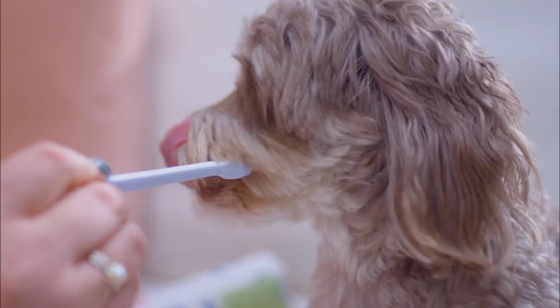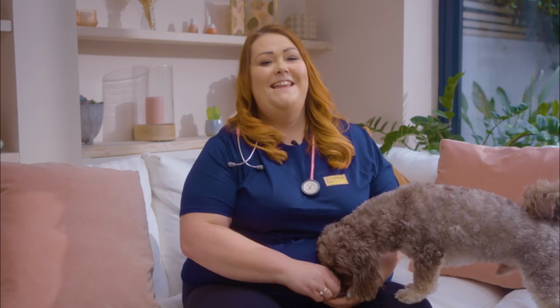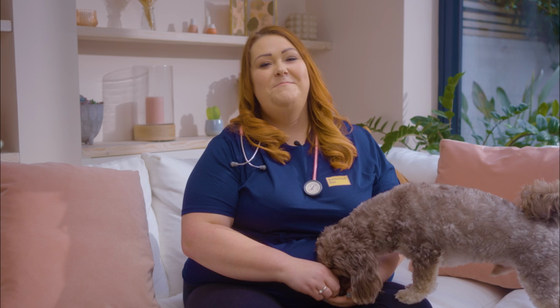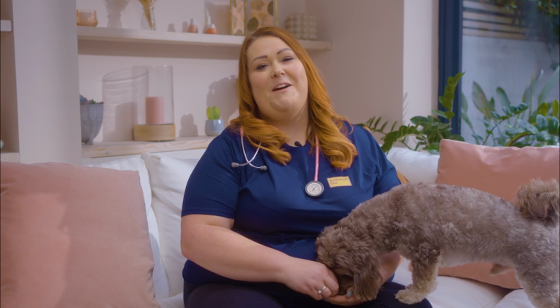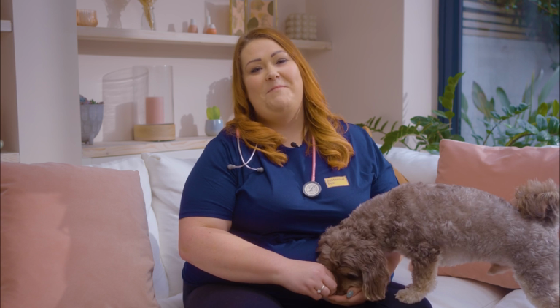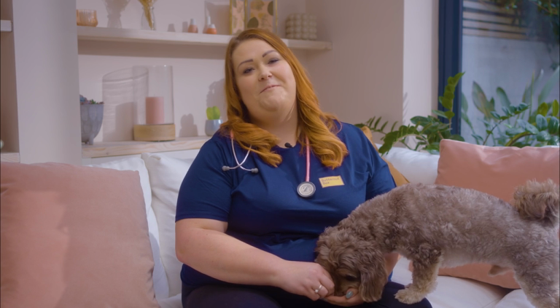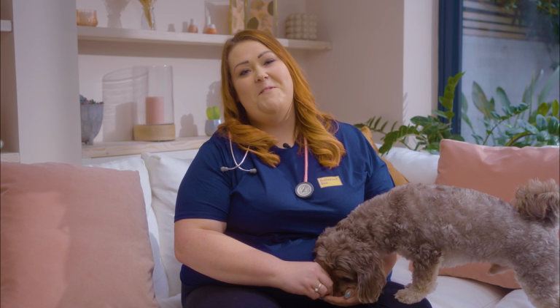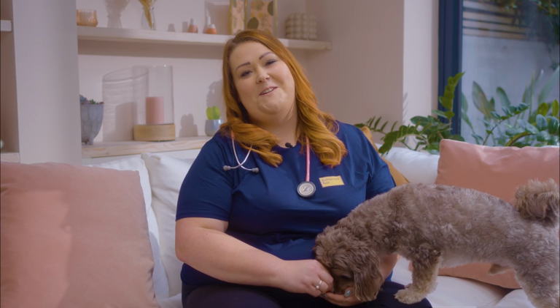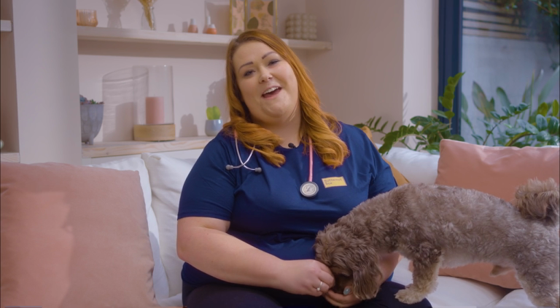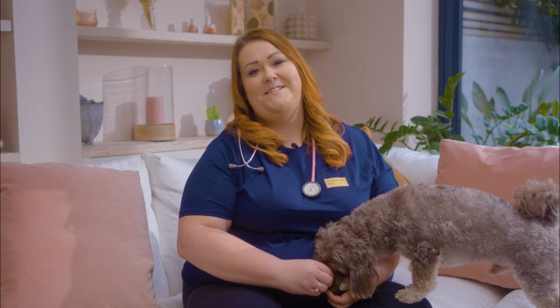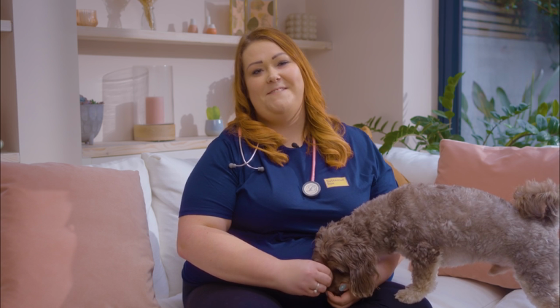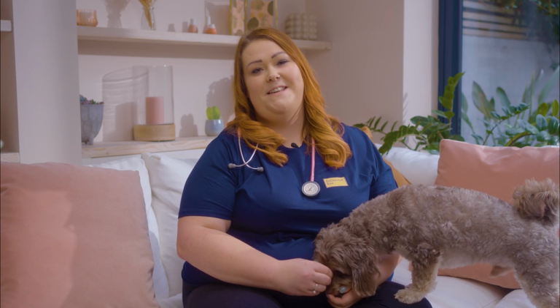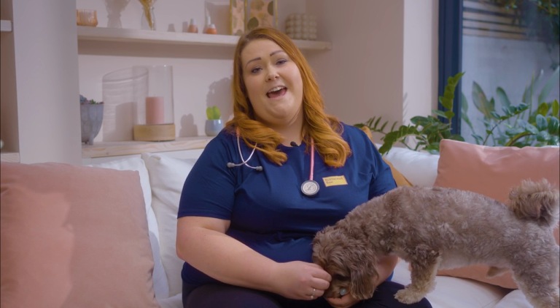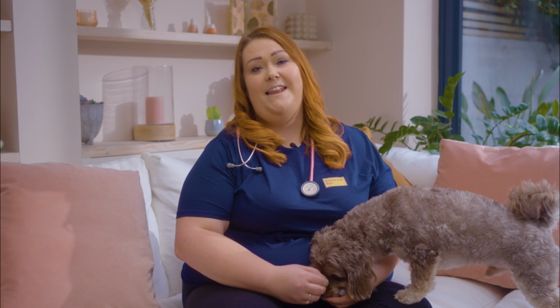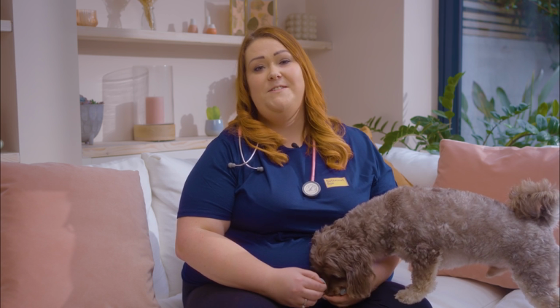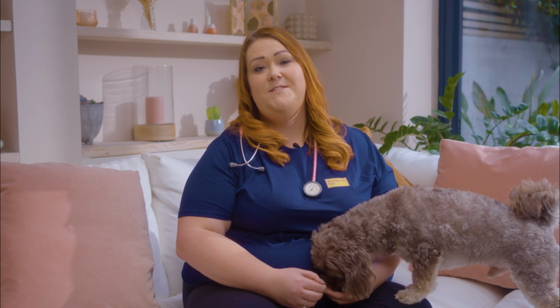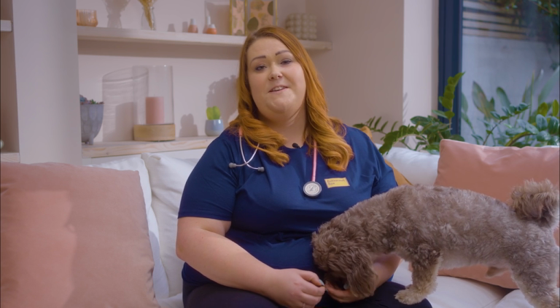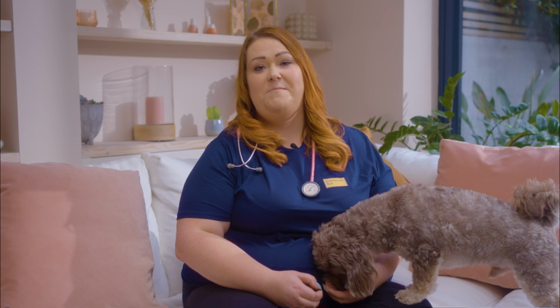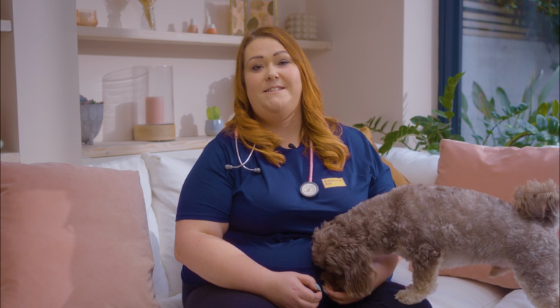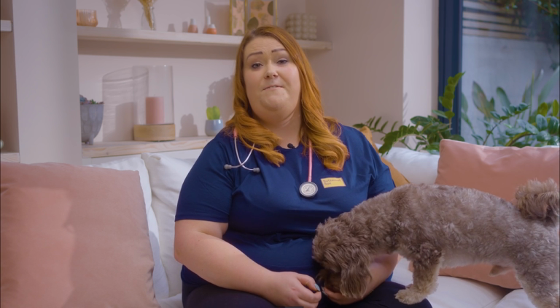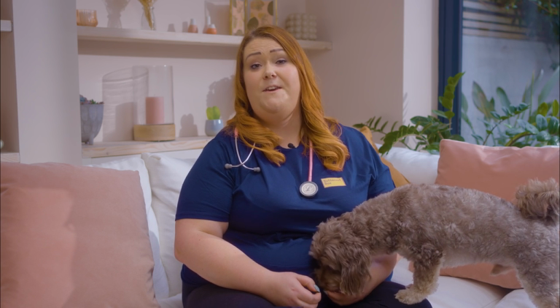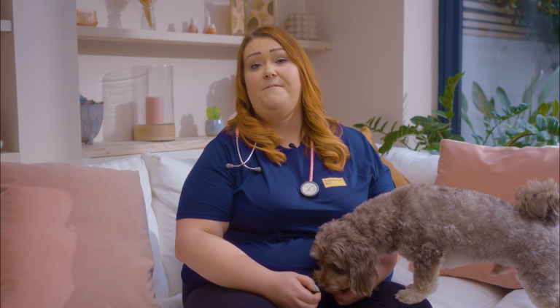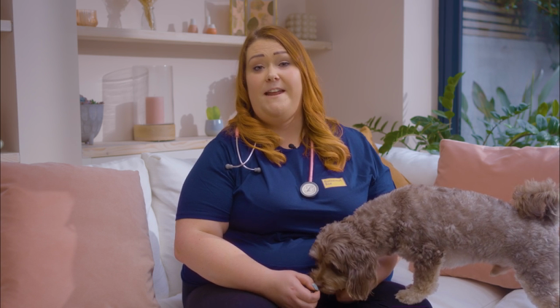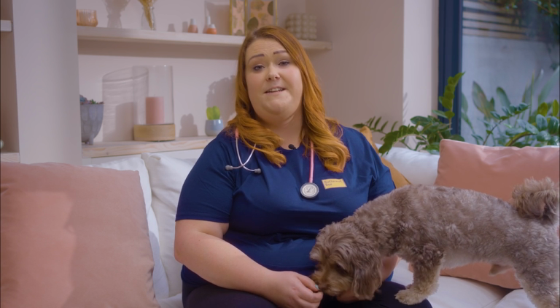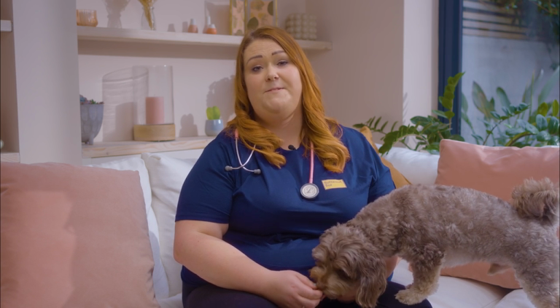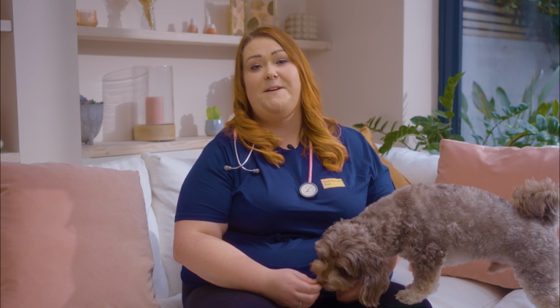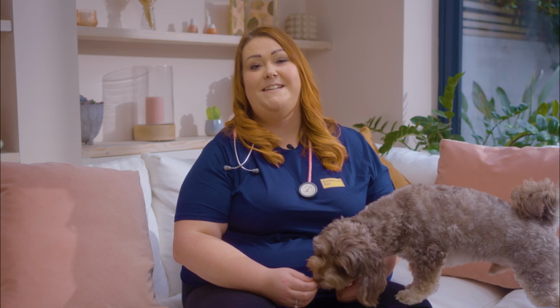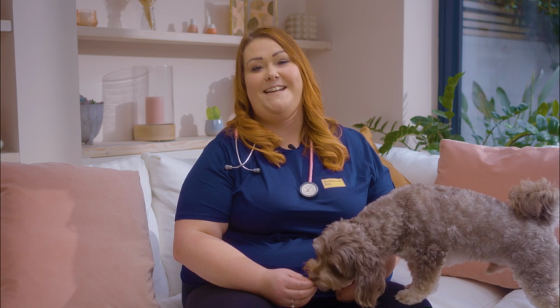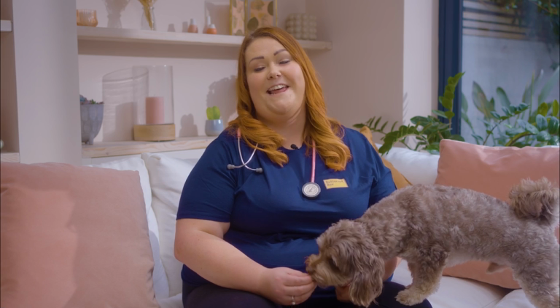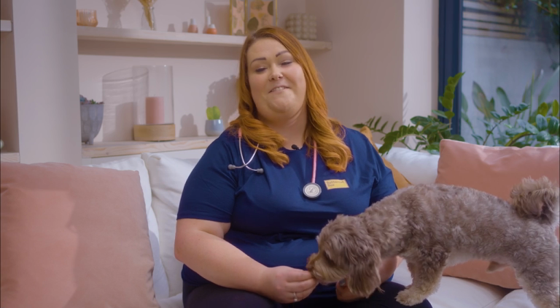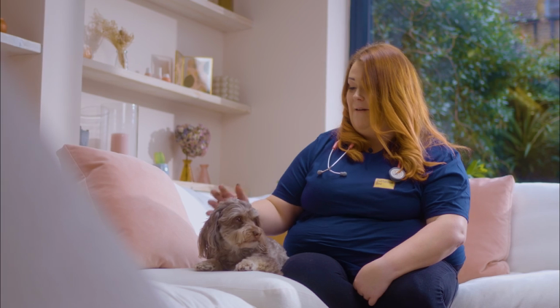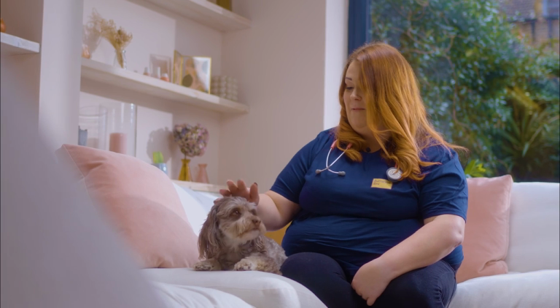Hit the subscribe button for more dog health tips, and let us know in the comments if you have any tips for building a dental health routine.